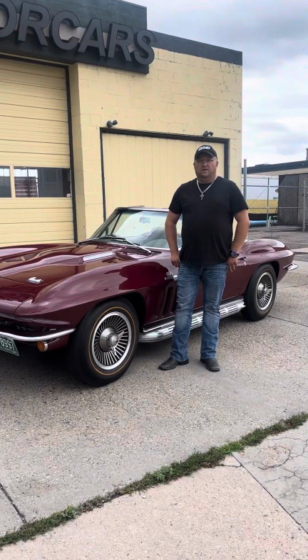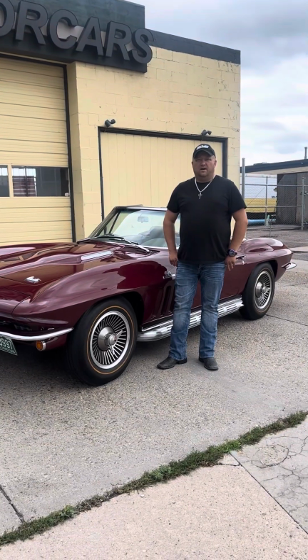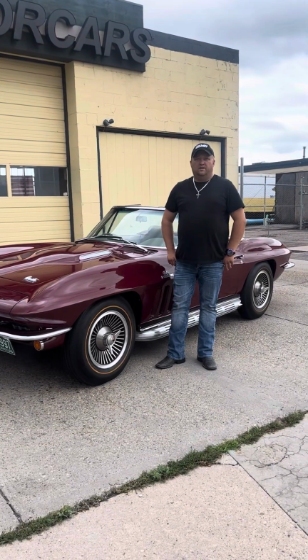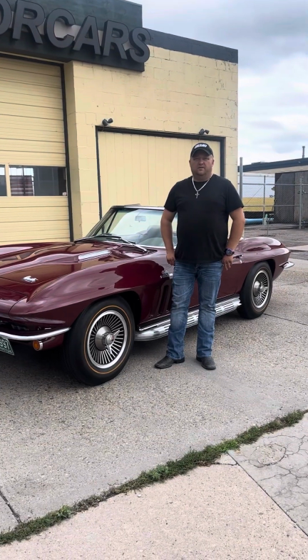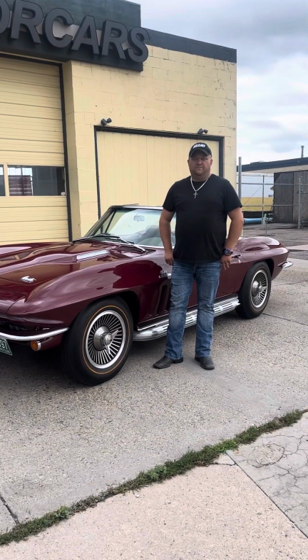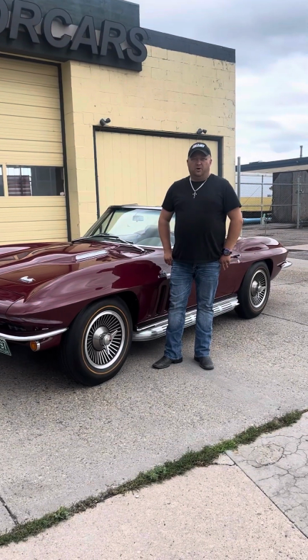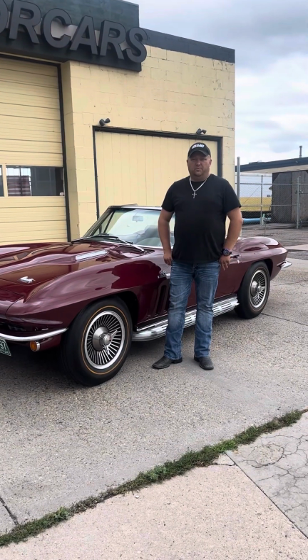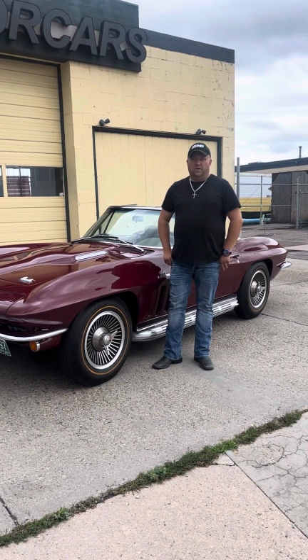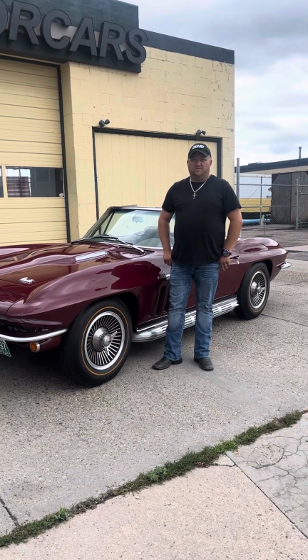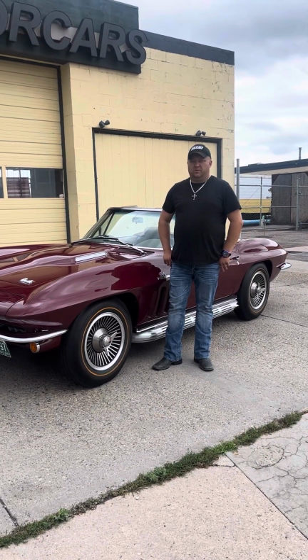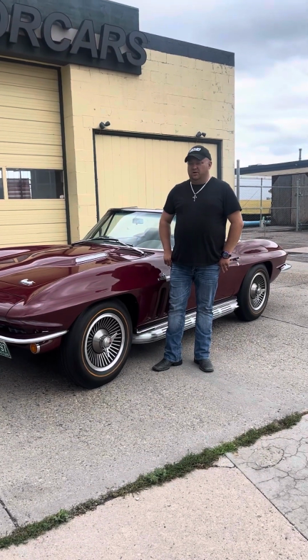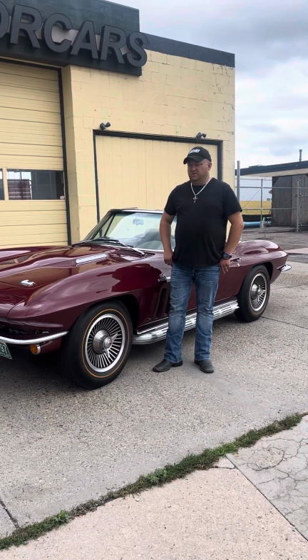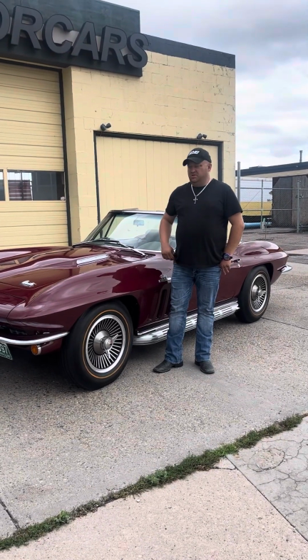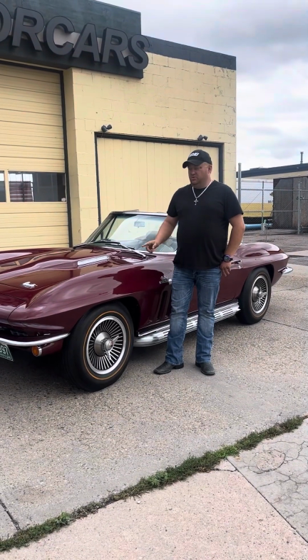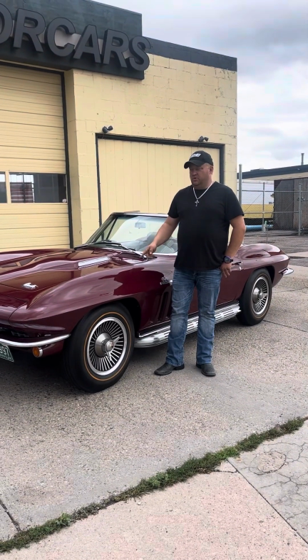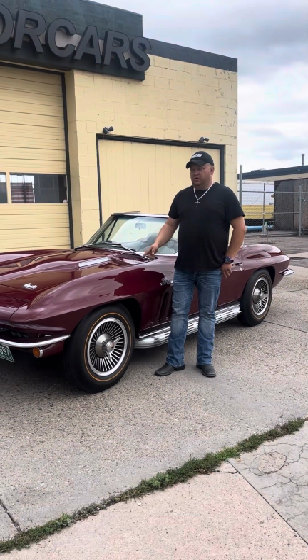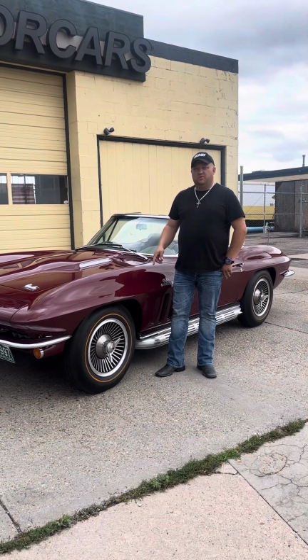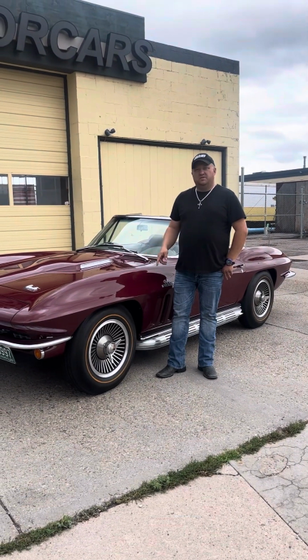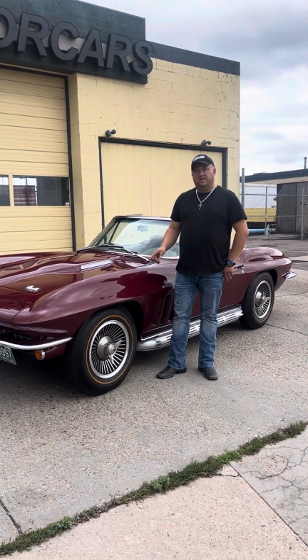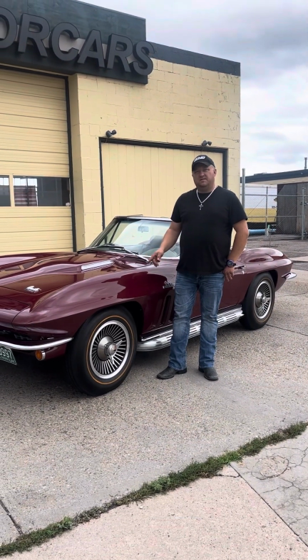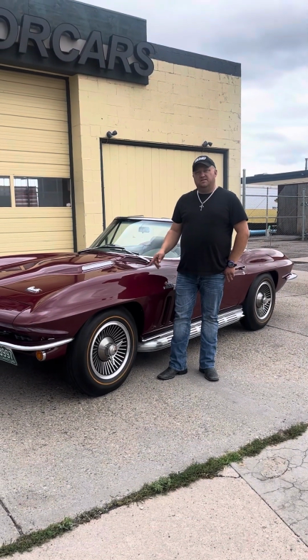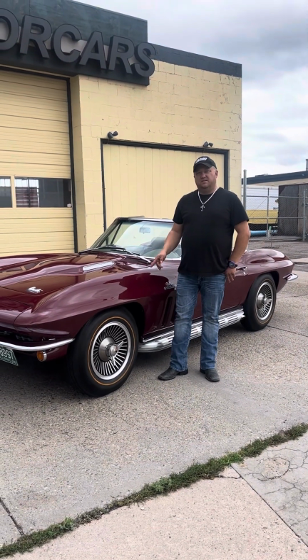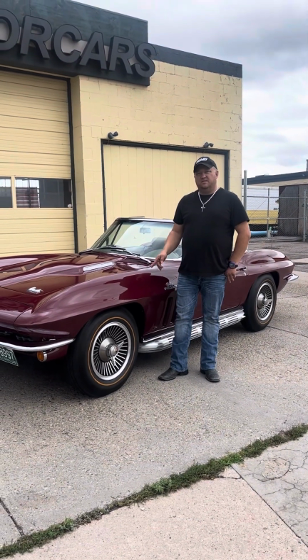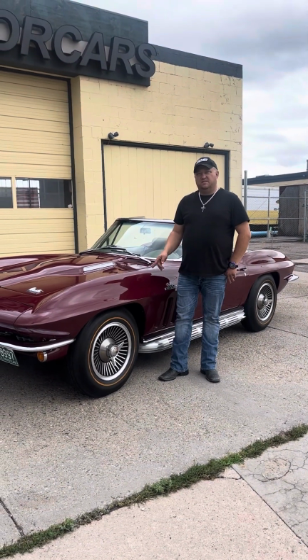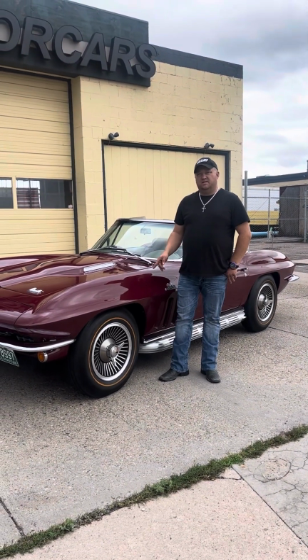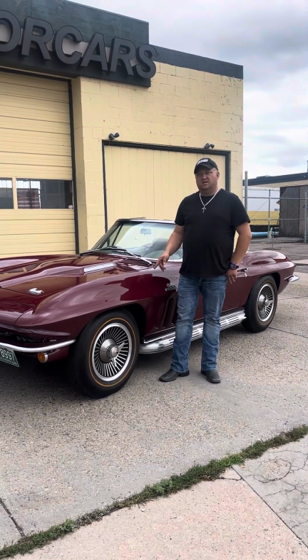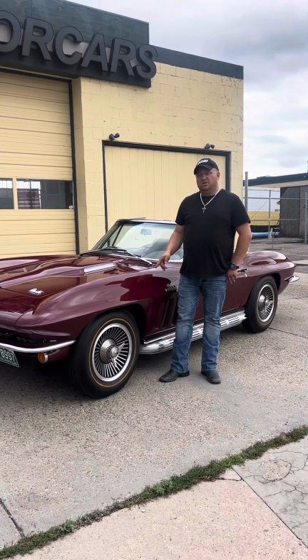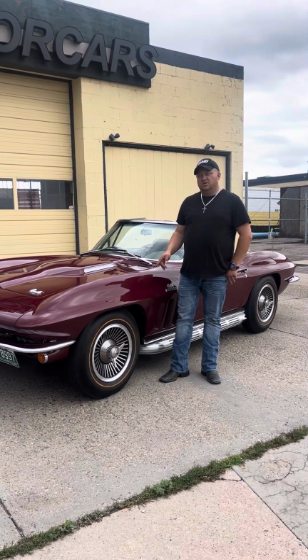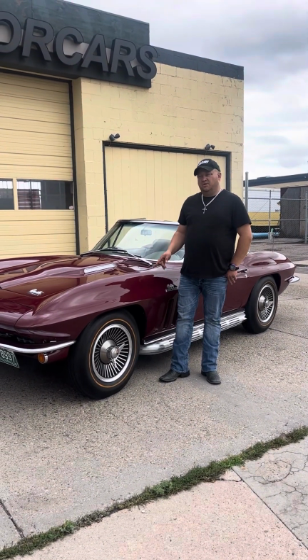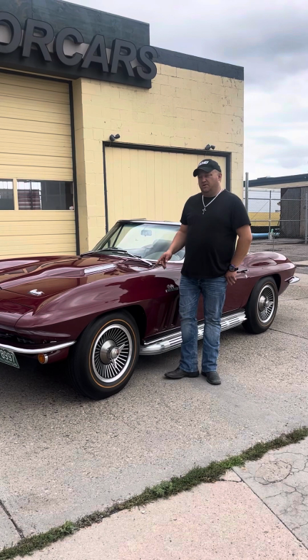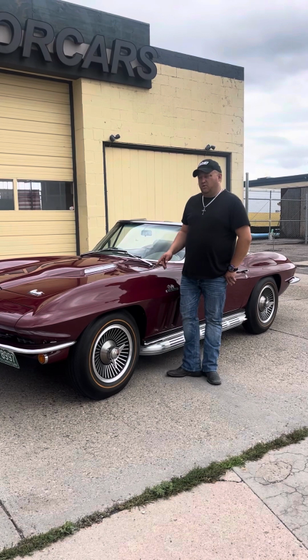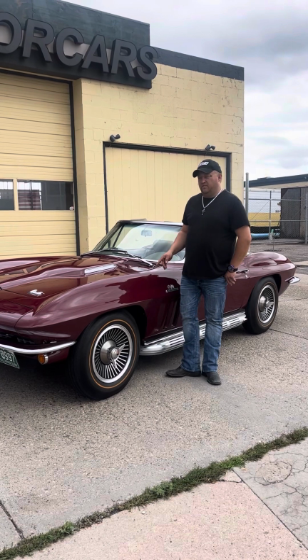Hi, I'm Paul with Wisecom Motor Cars. This is a Nugard Inventory. It's a 1966 Chevrolet Corvette.